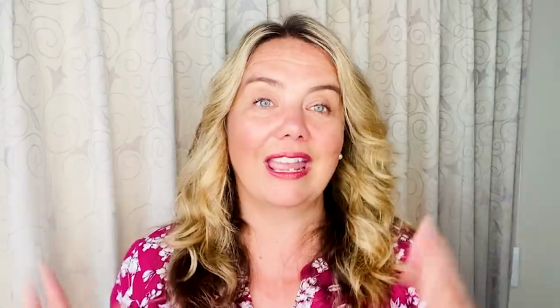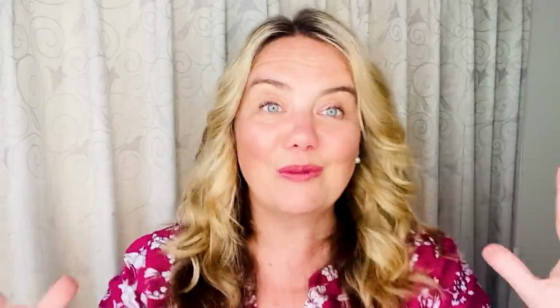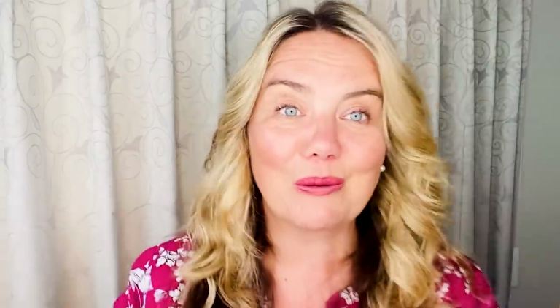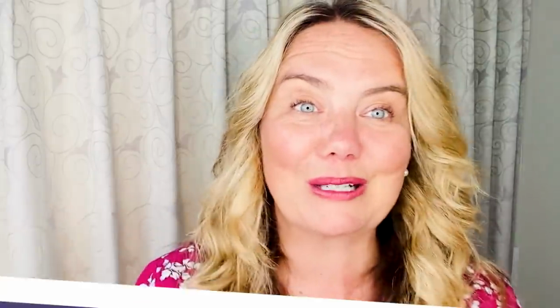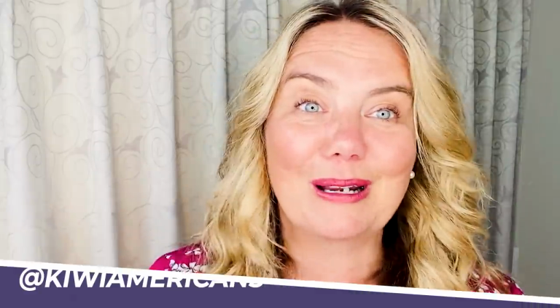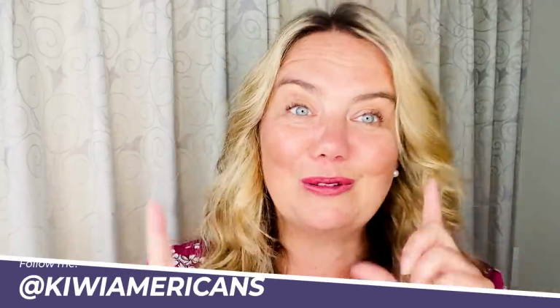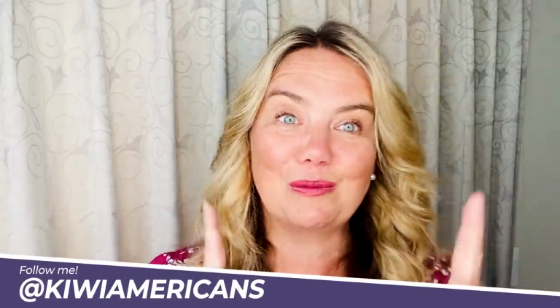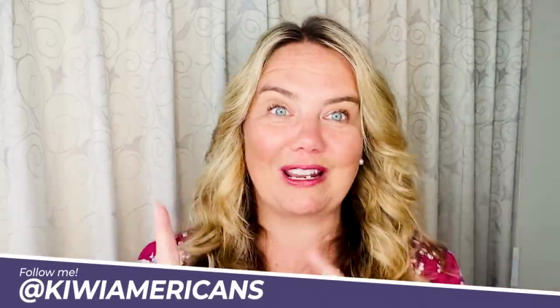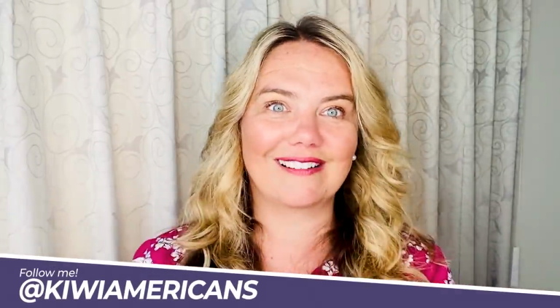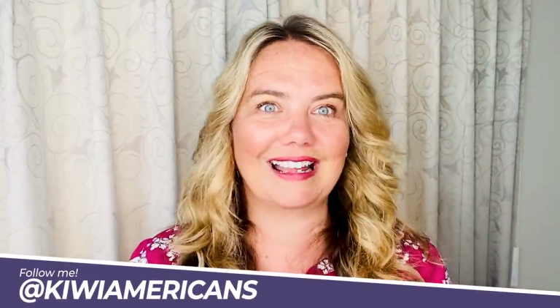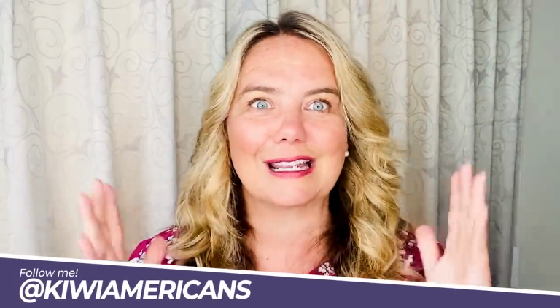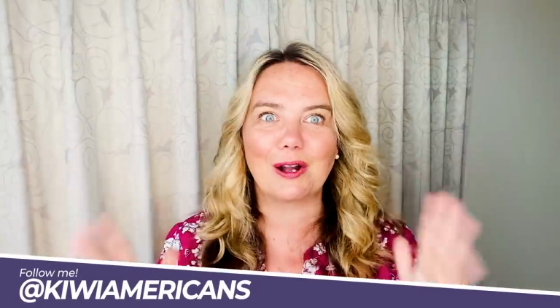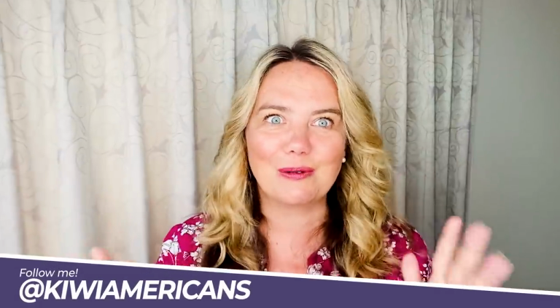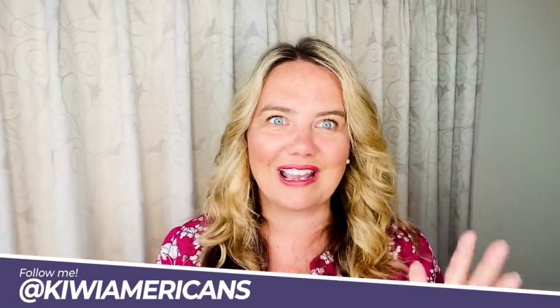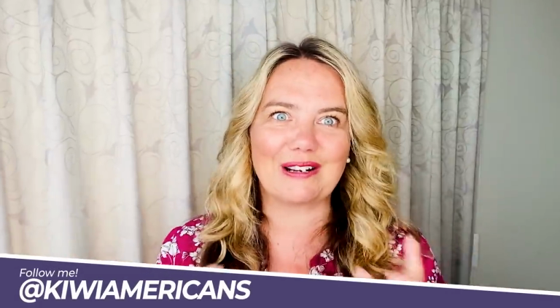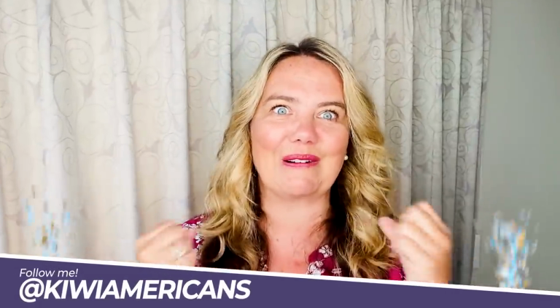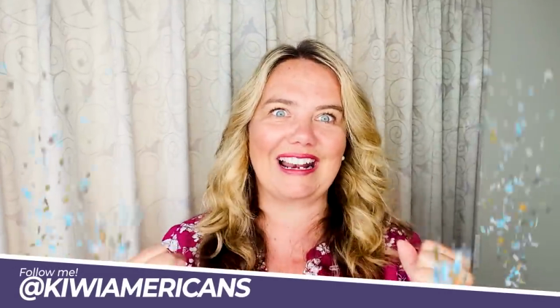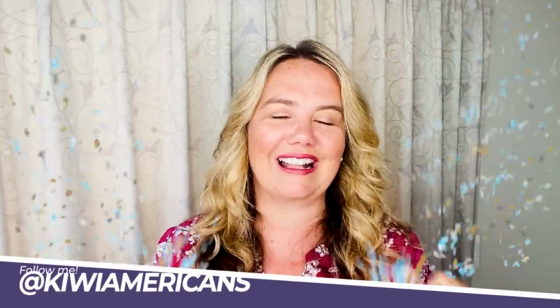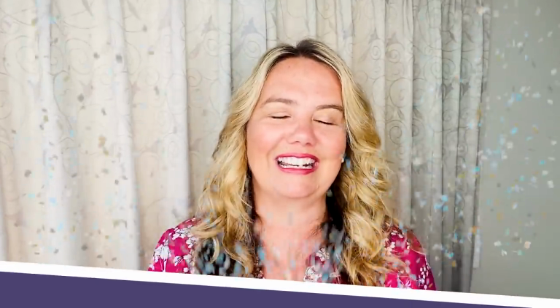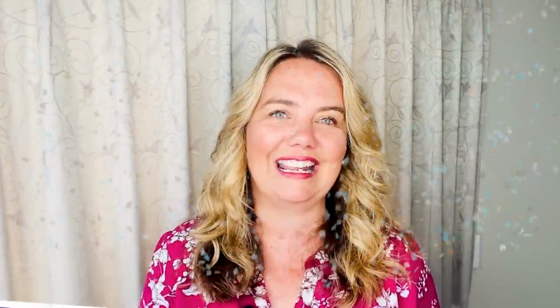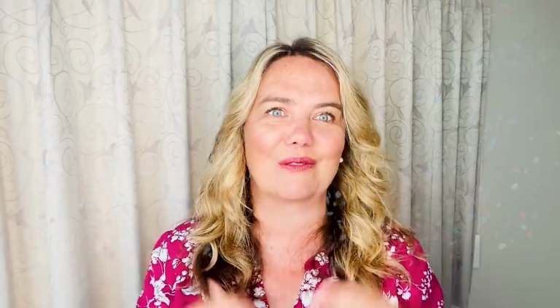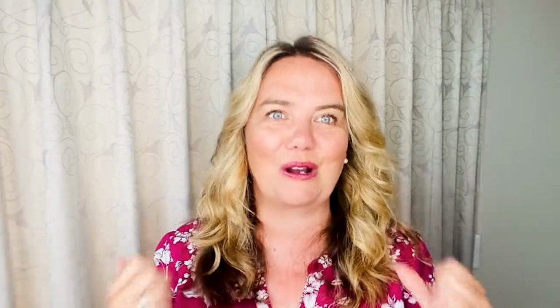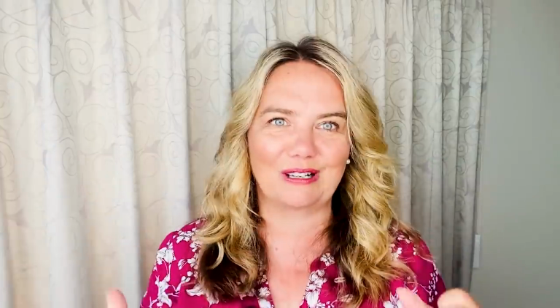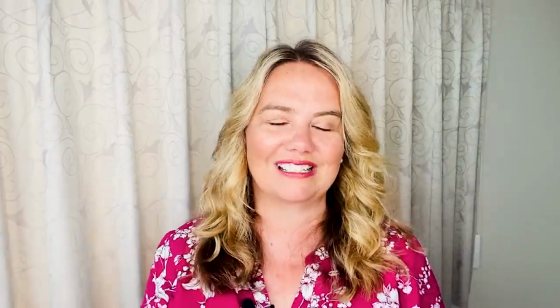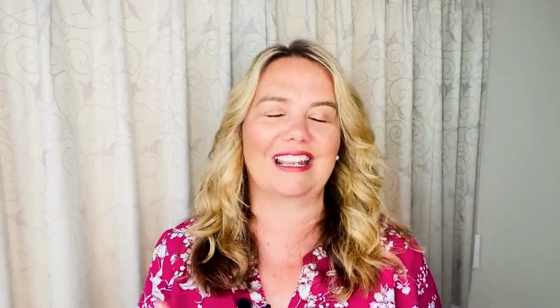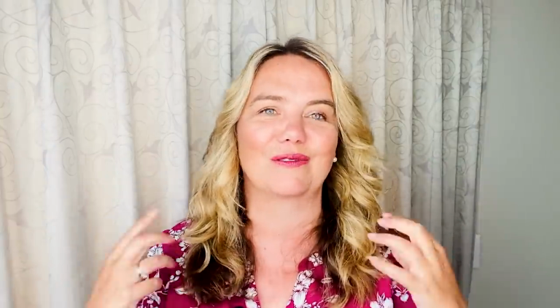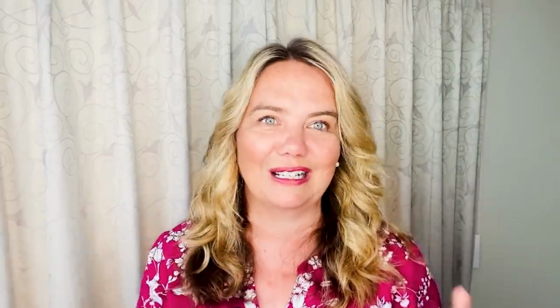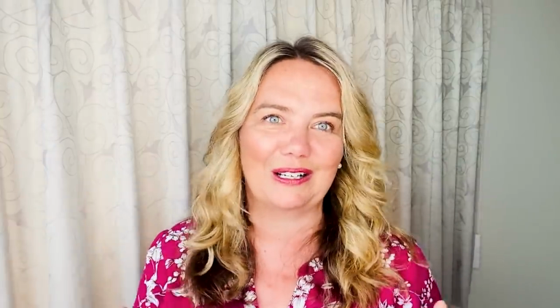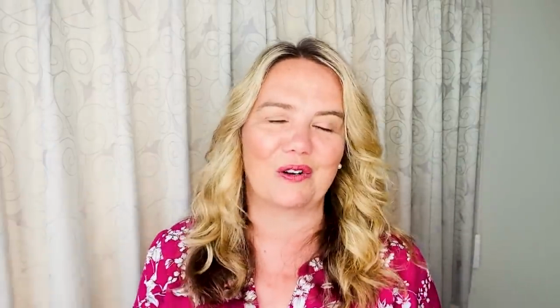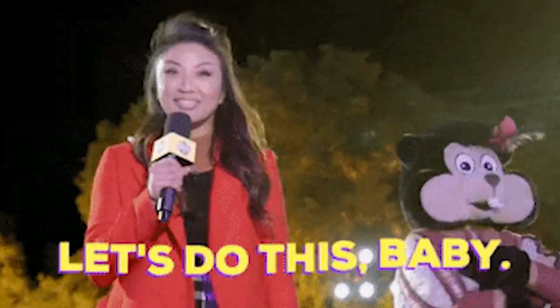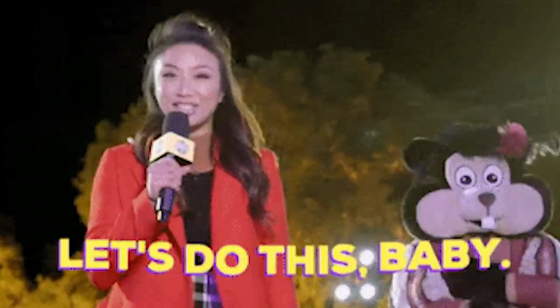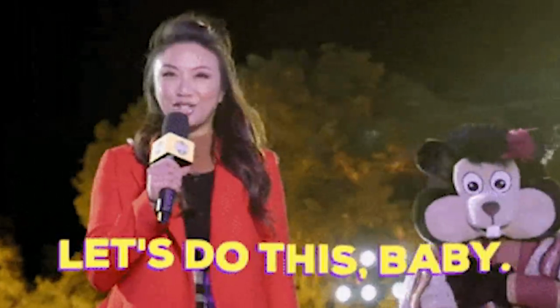Hey, welcome back to my YouTube channel, guys. I hope you had a great holiday and are well-rested and ready to go for 2022.